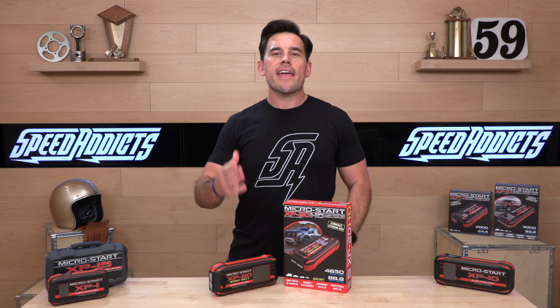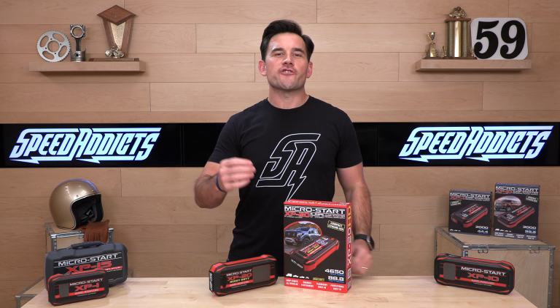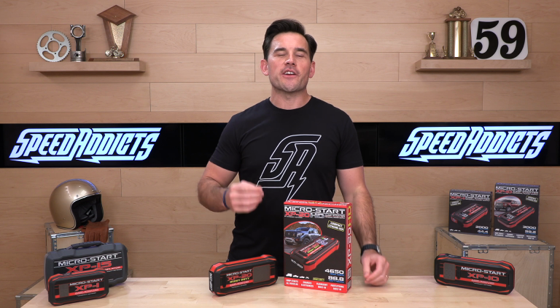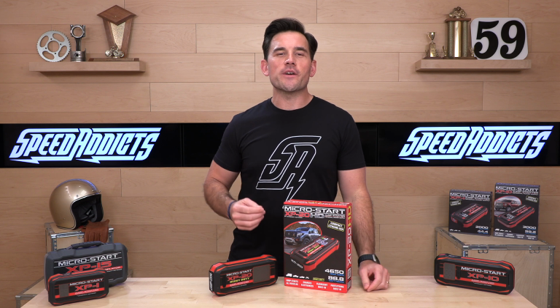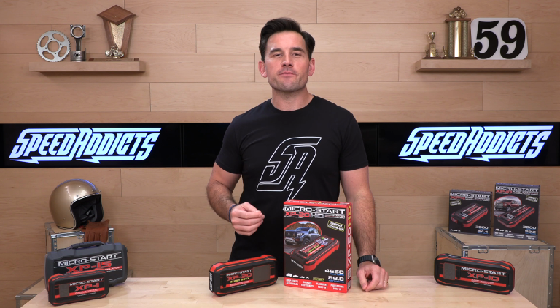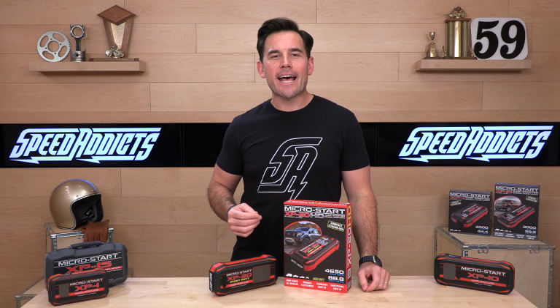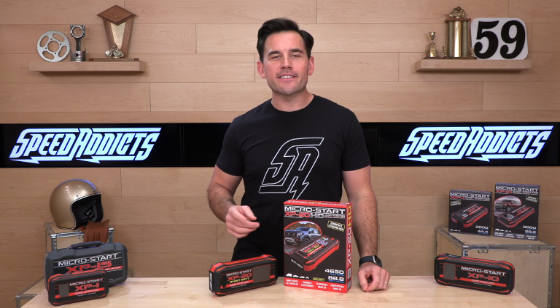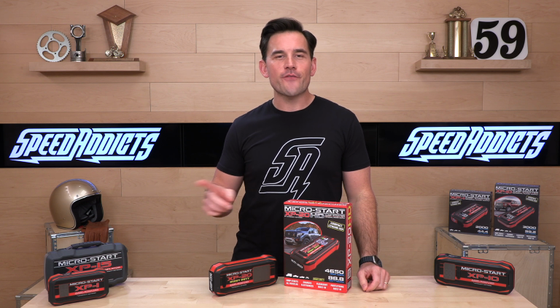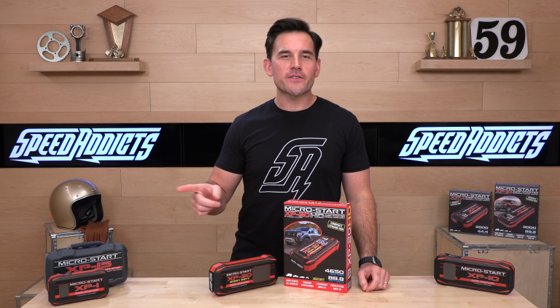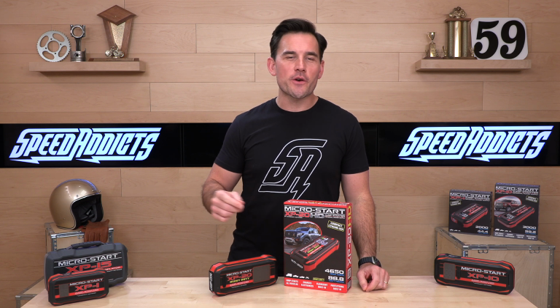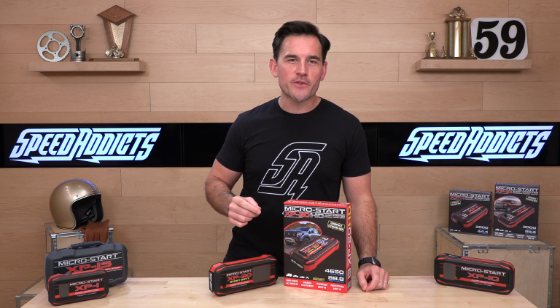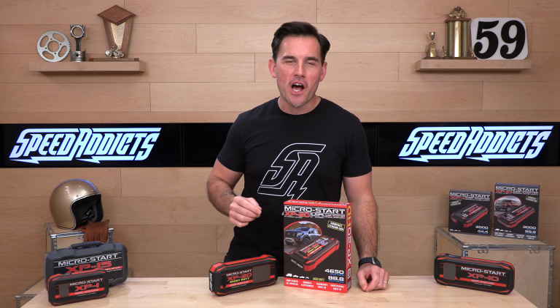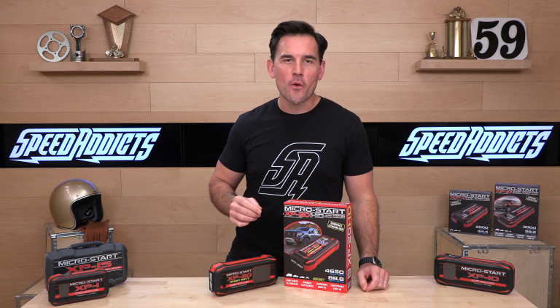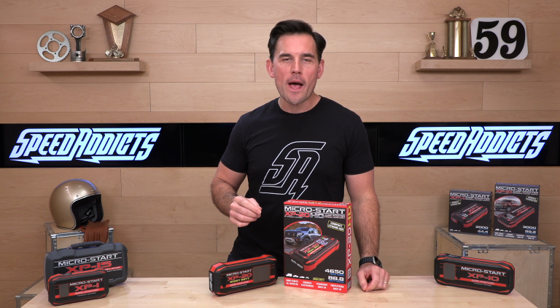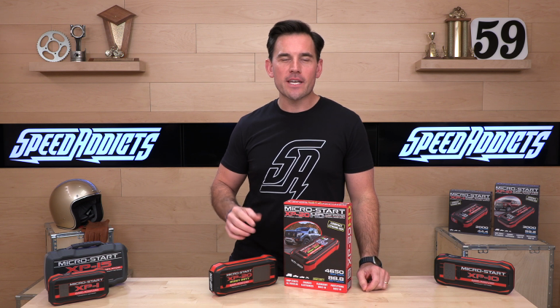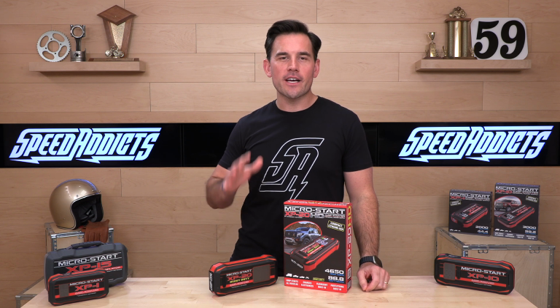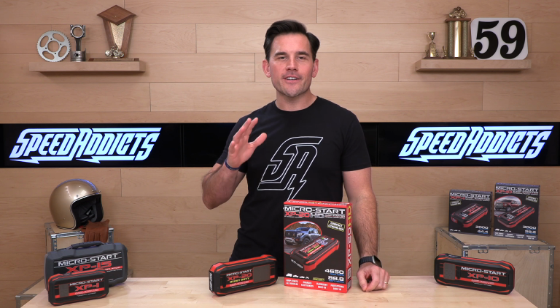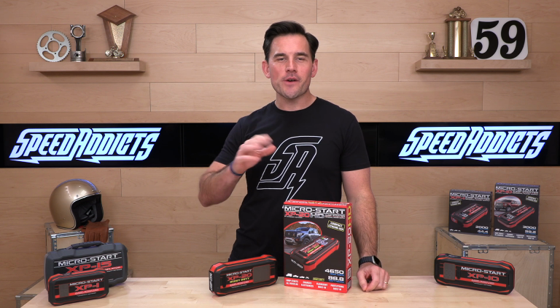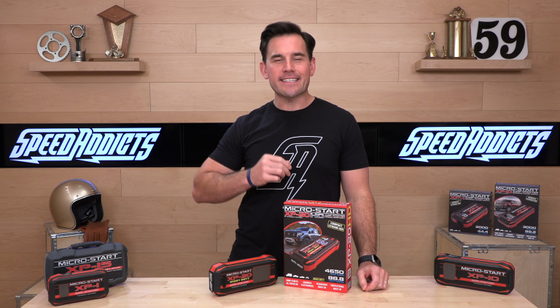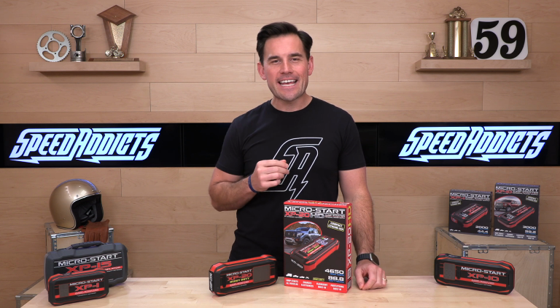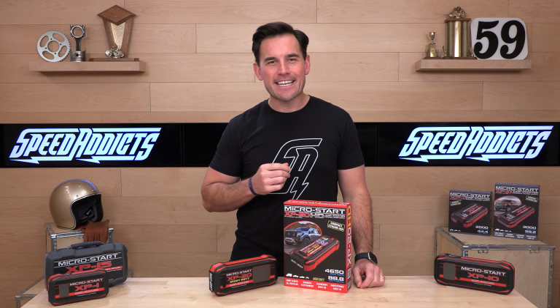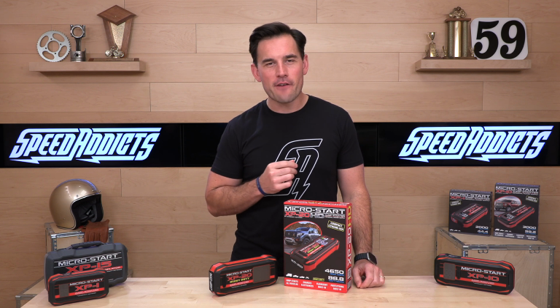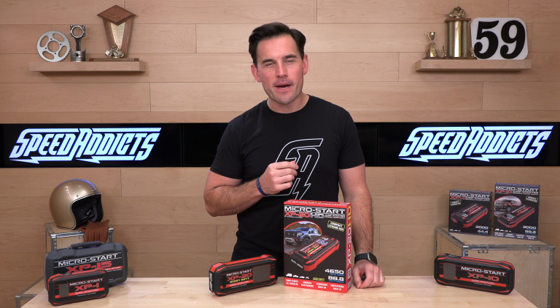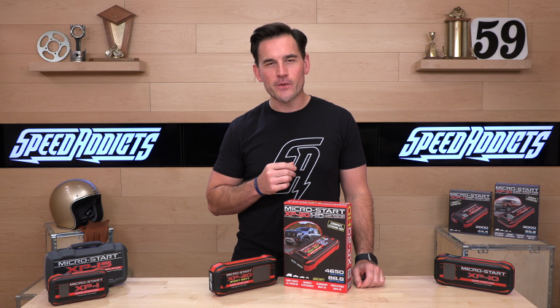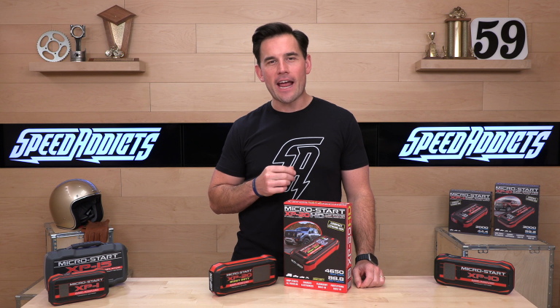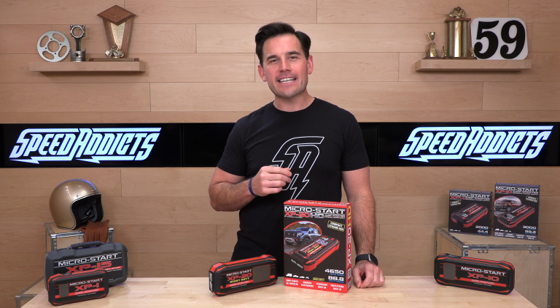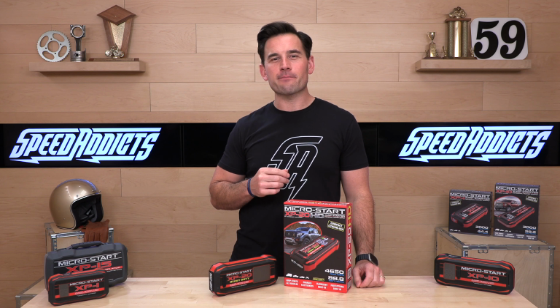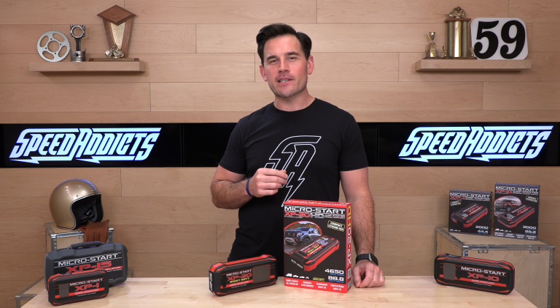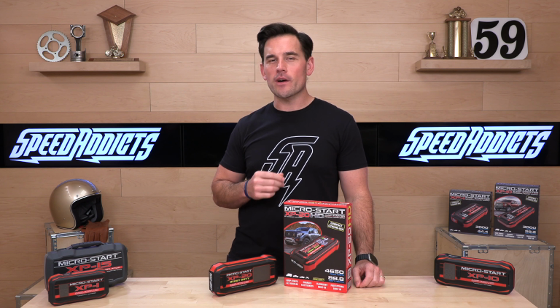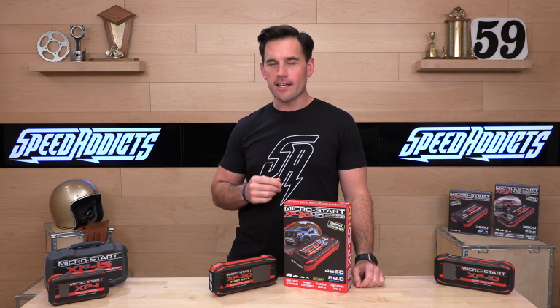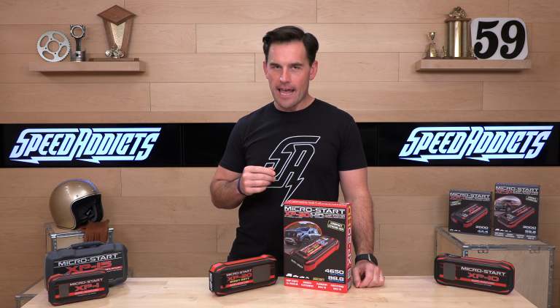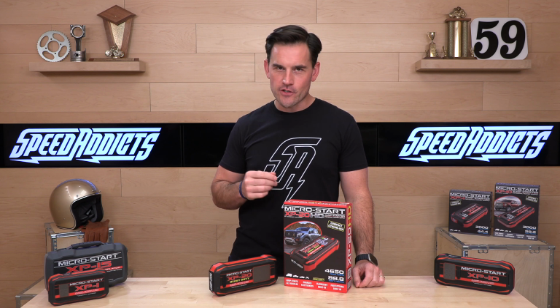Hey, Chad here with Speed Addicts, the fastest growing gear site on the web. Today we're going to unbox the Anti-Gravity MicroStart XP20 HD.